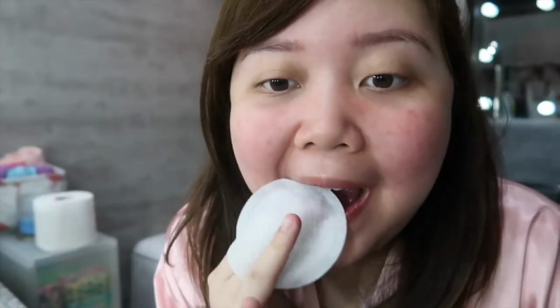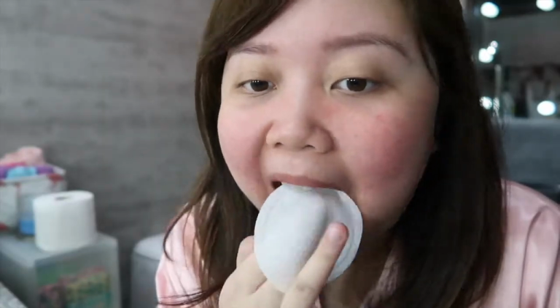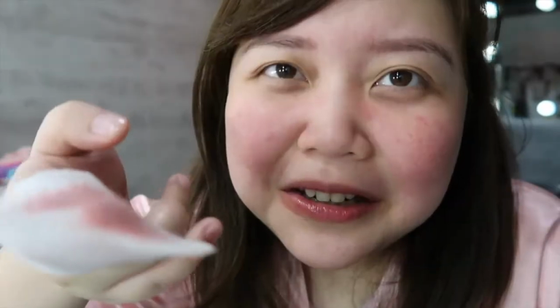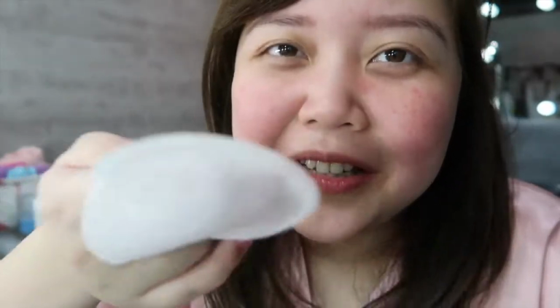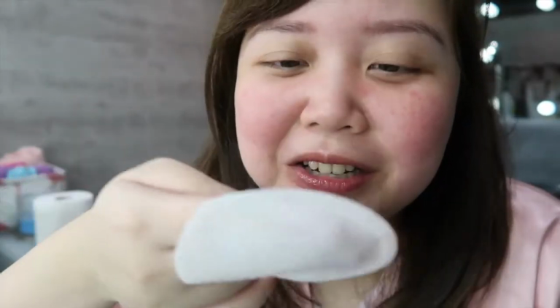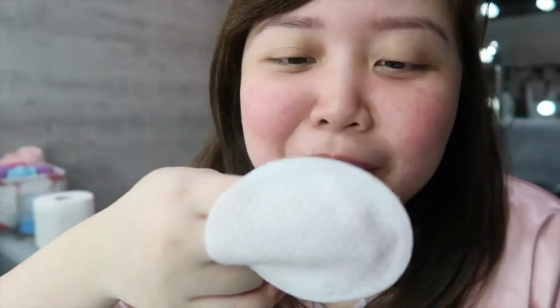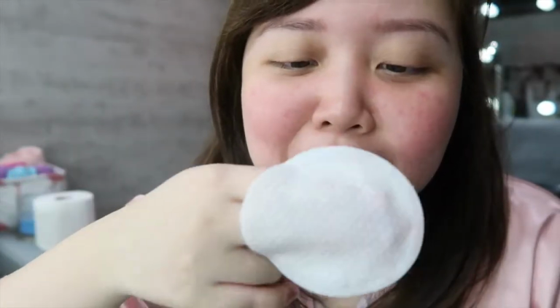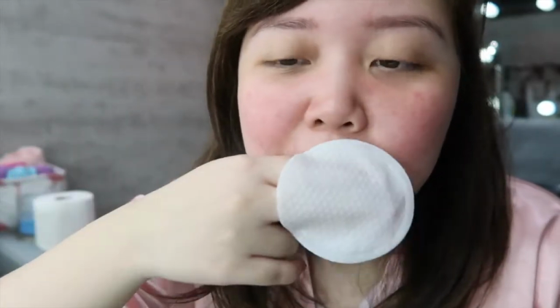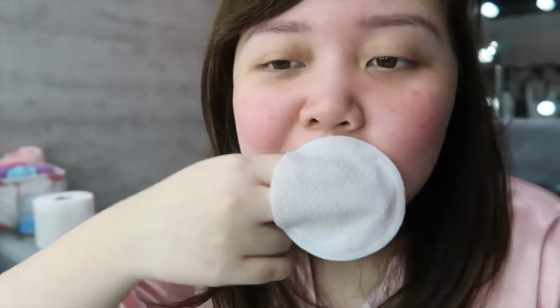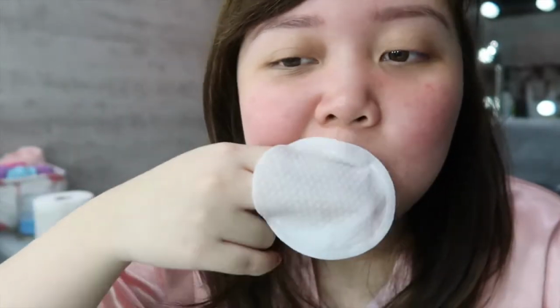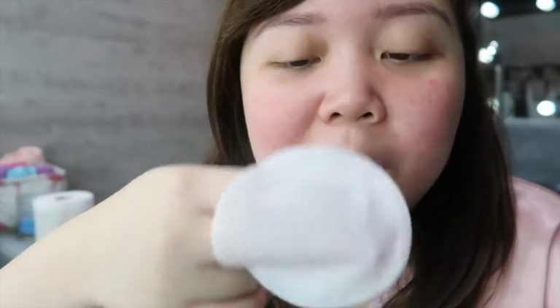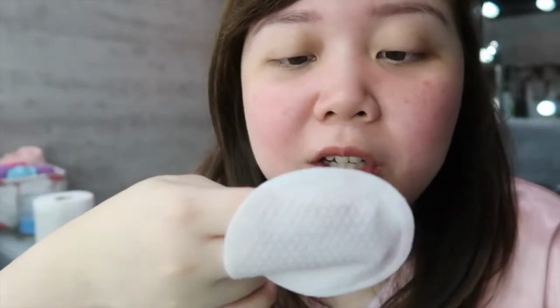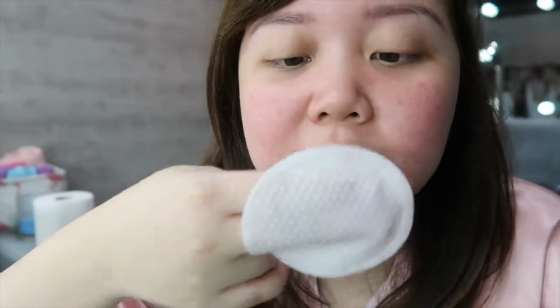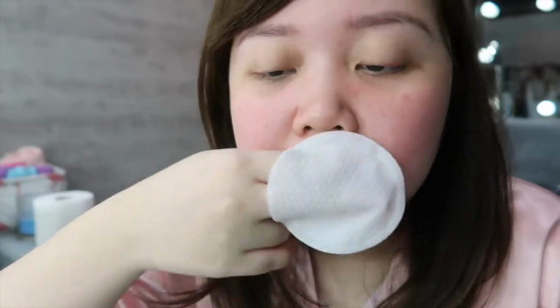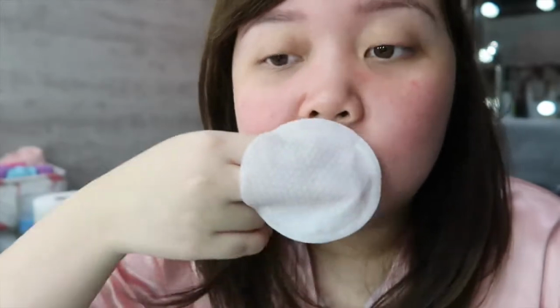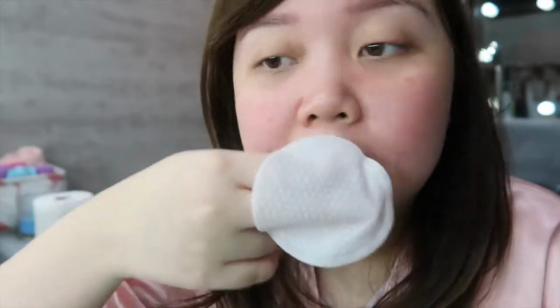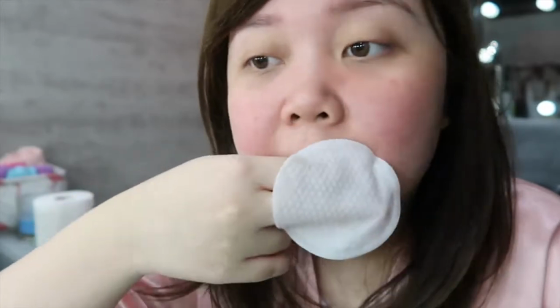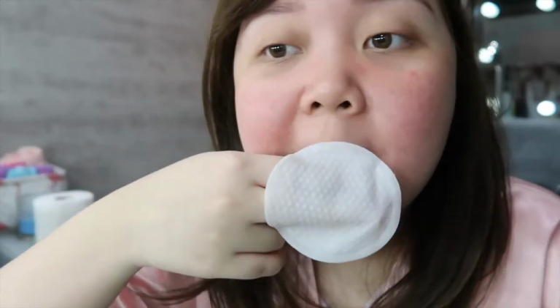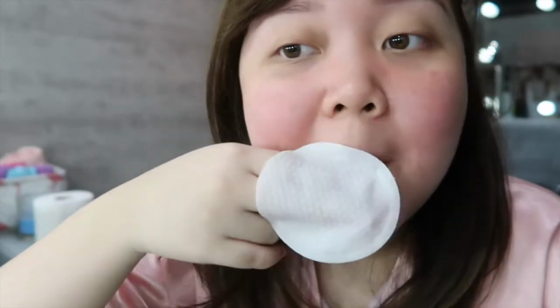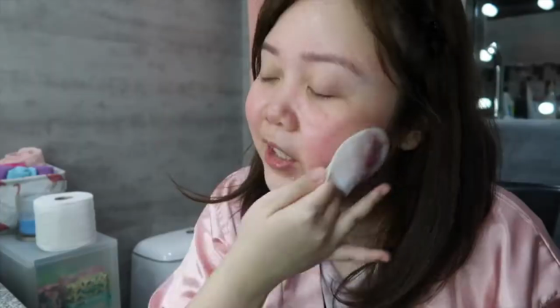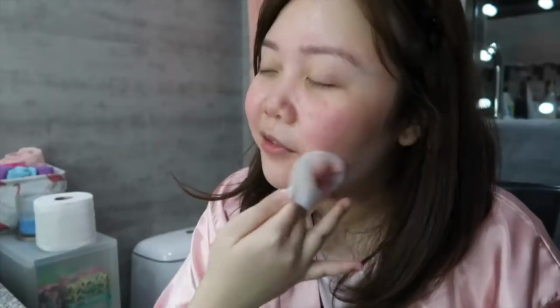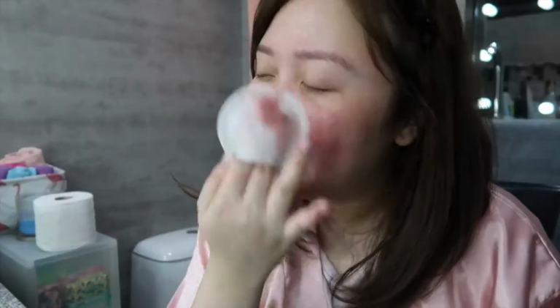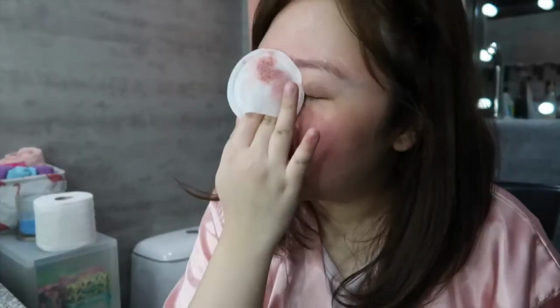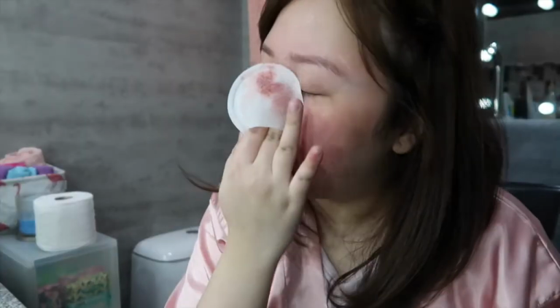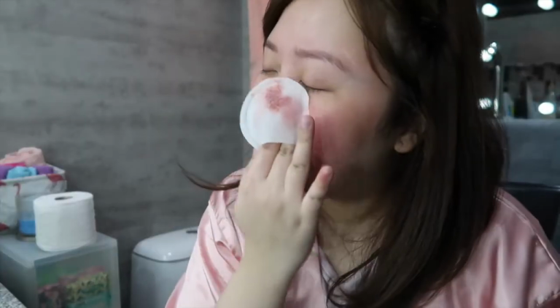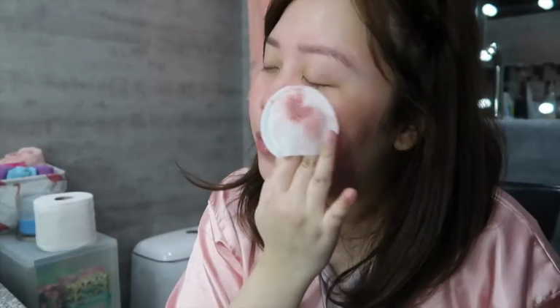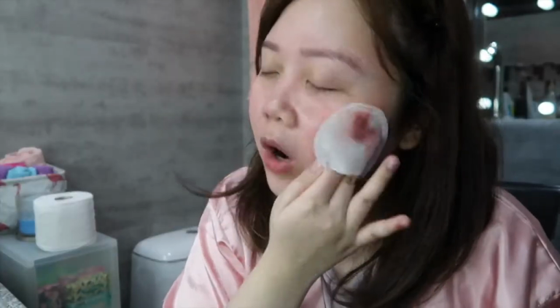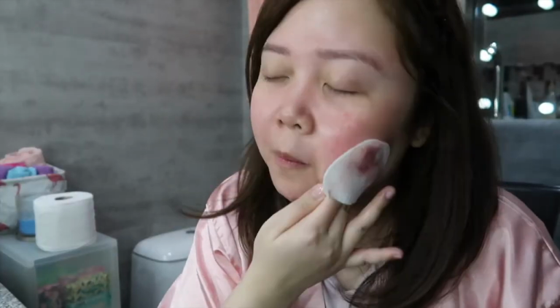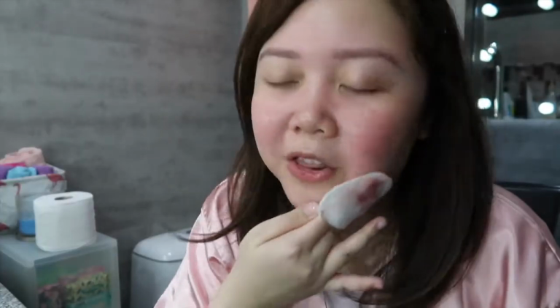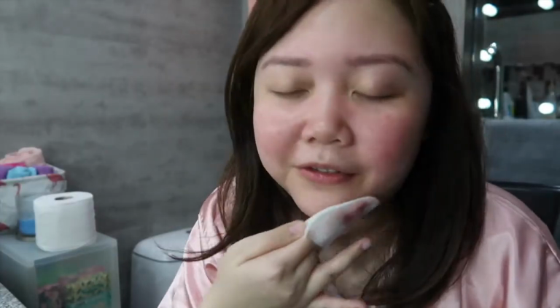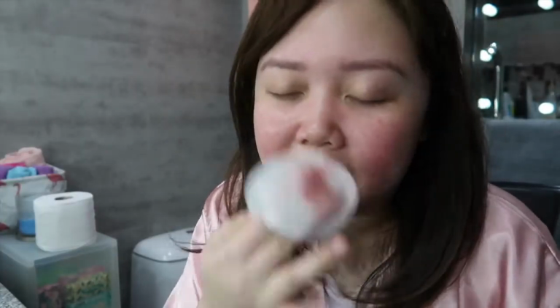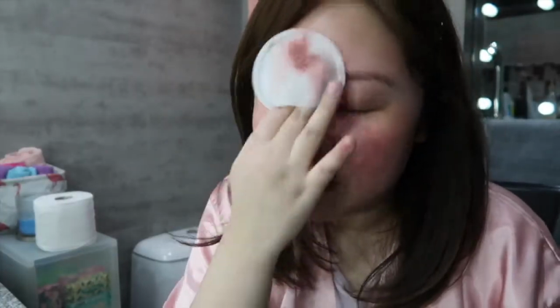Can it taste like coconut, although it's coconut oil? It feels pretty warm on the face.